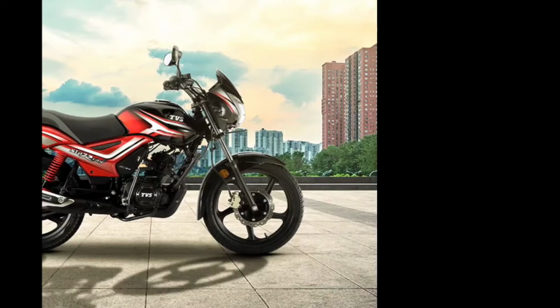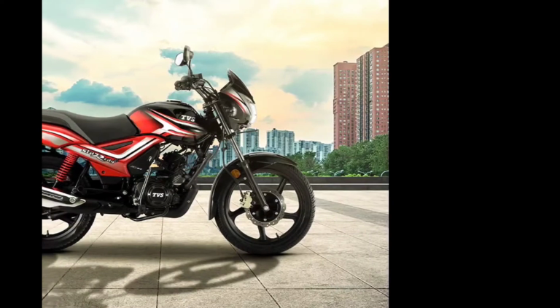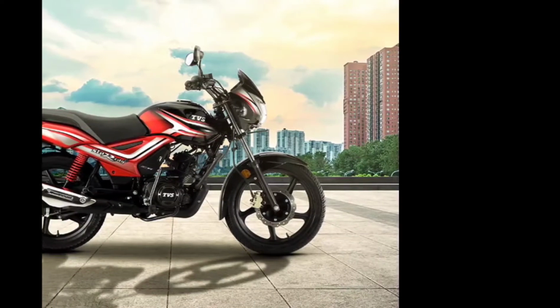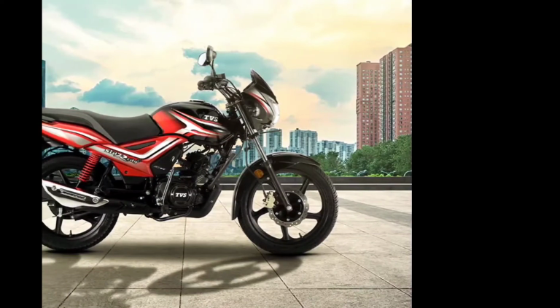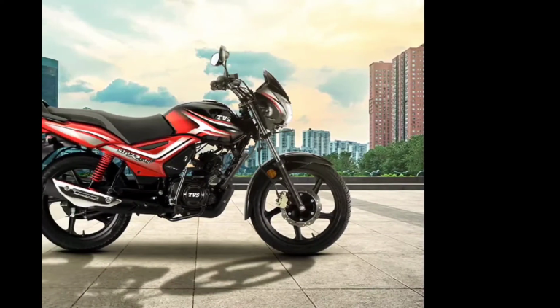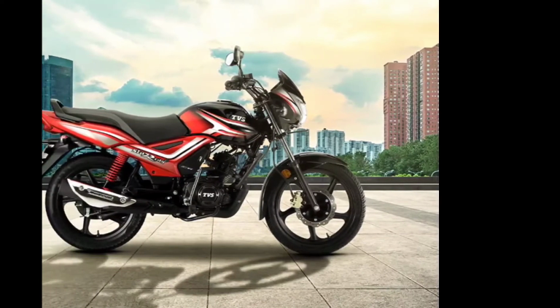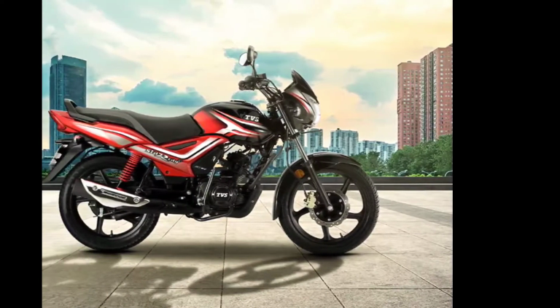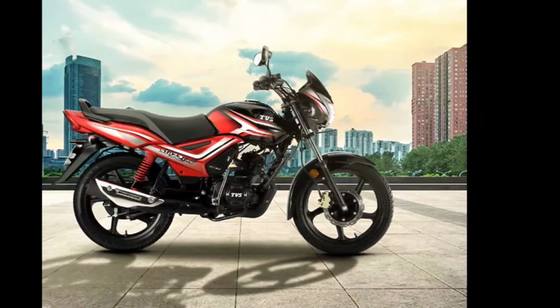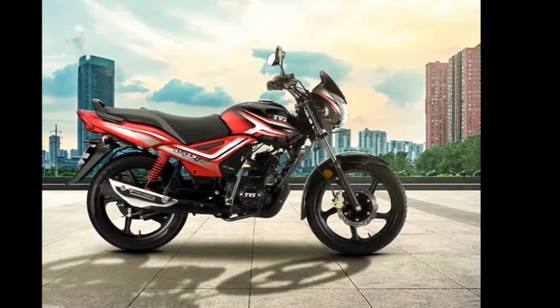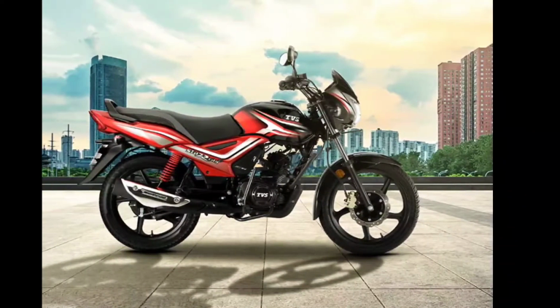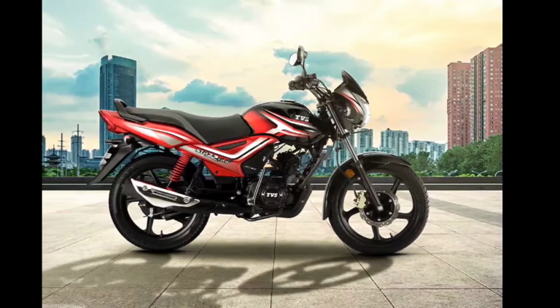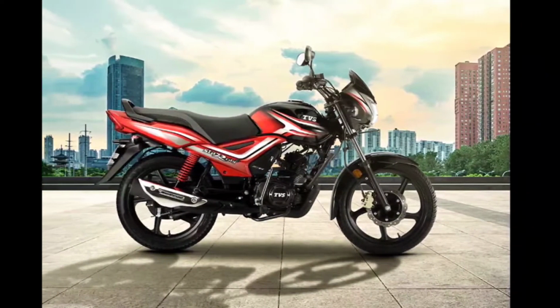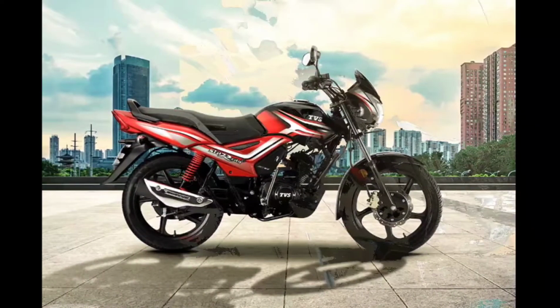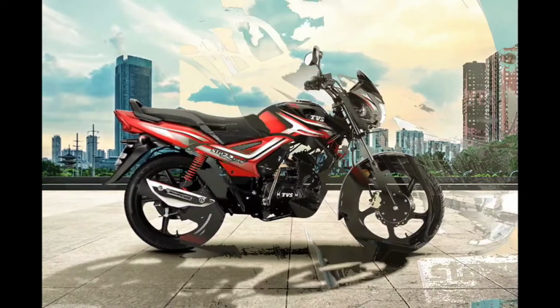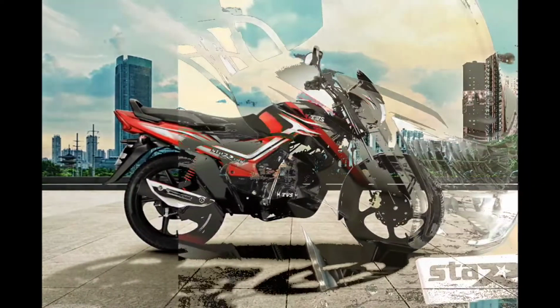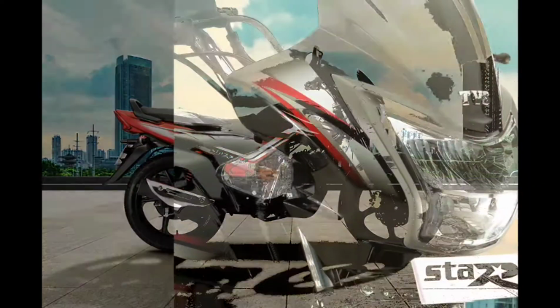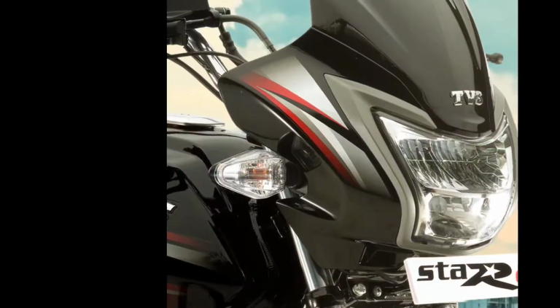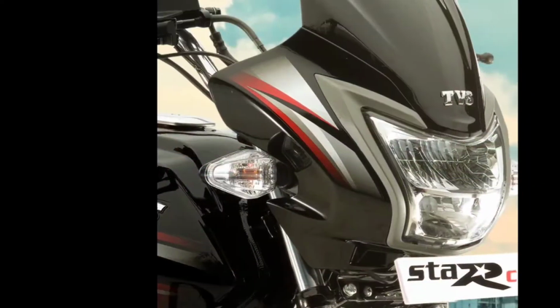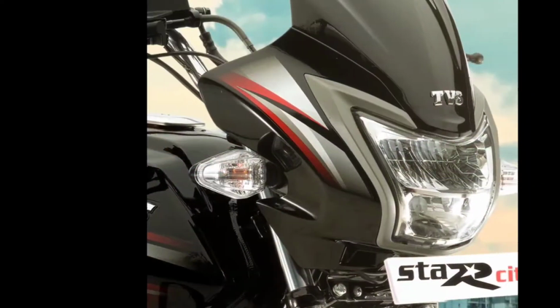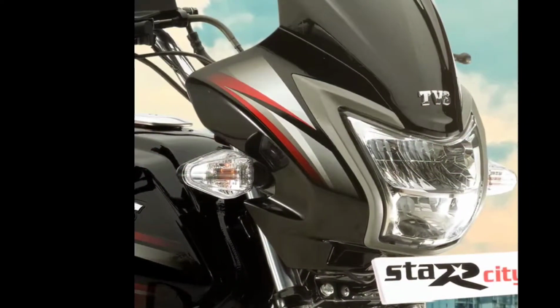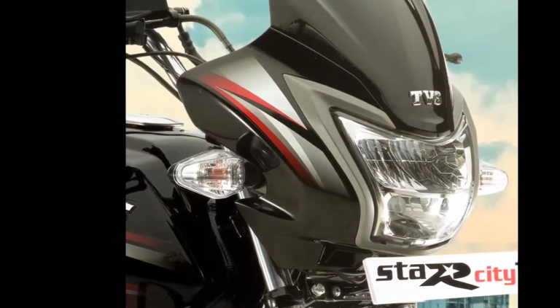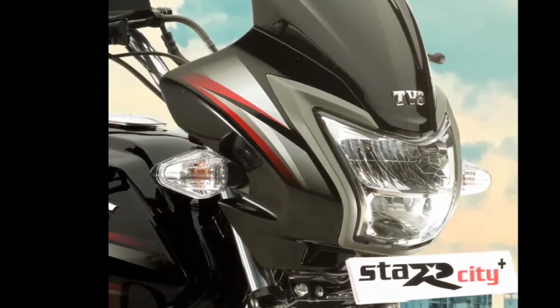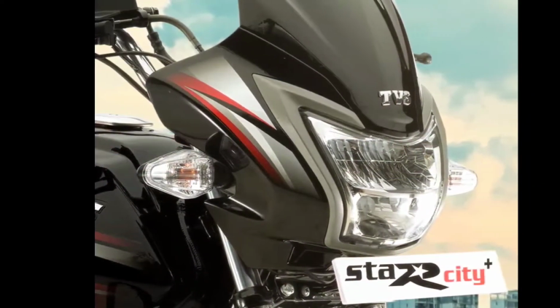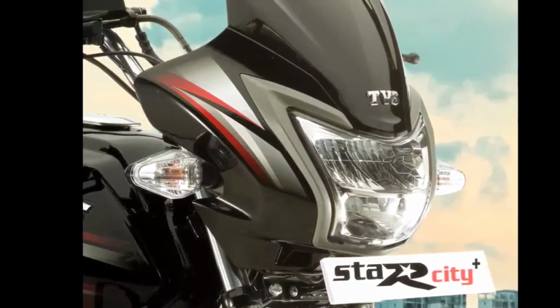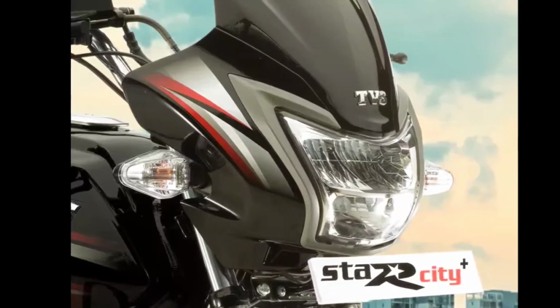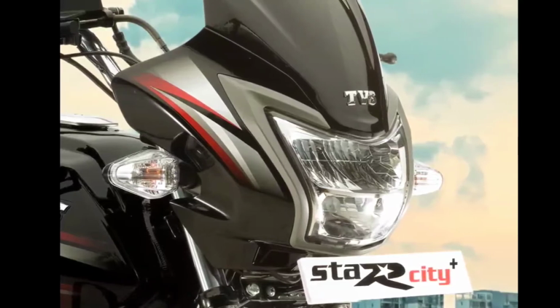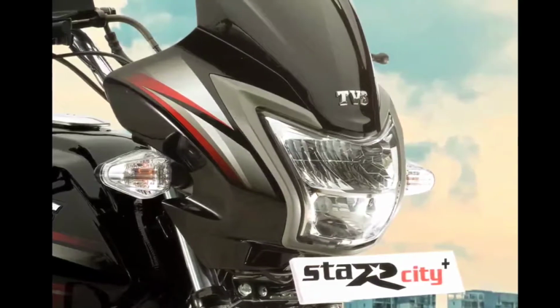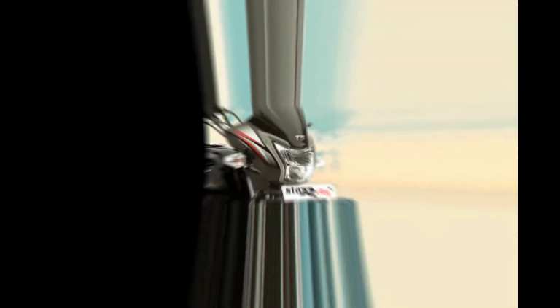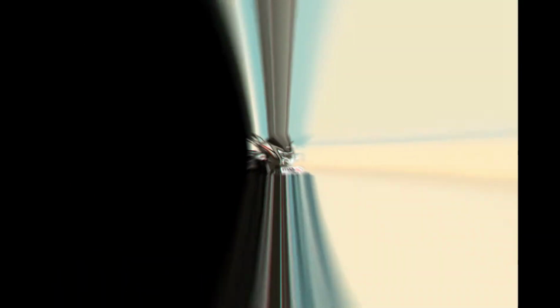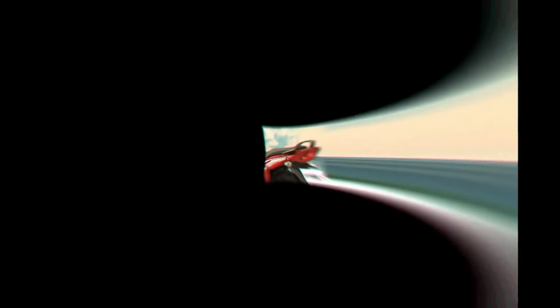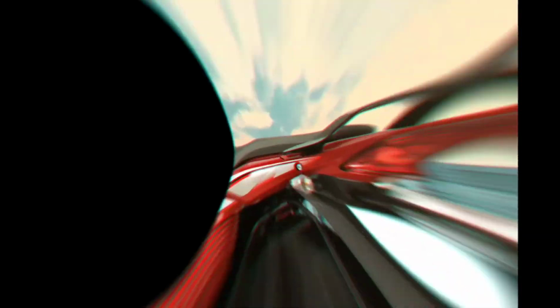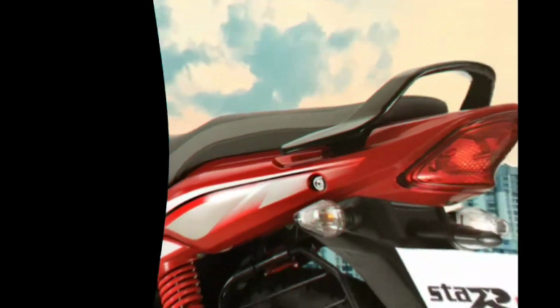Hey friends, welcome back to the T-previews. In this video, we will see the most selling and most economic bike on TVS Star City.